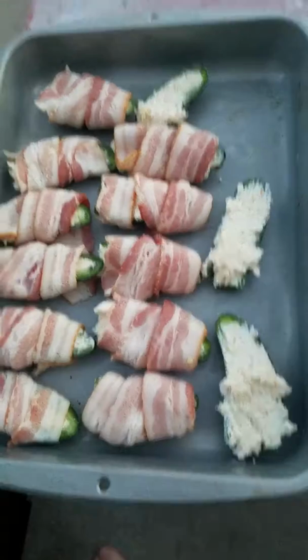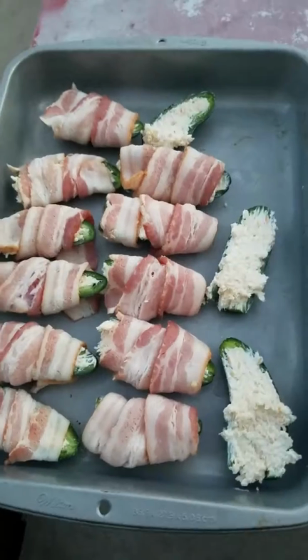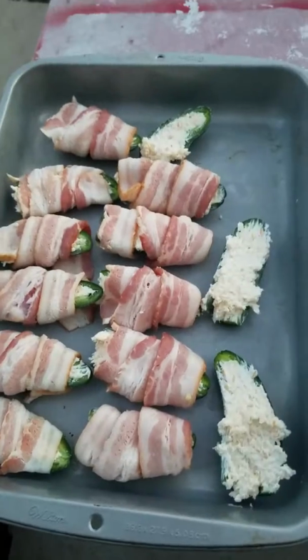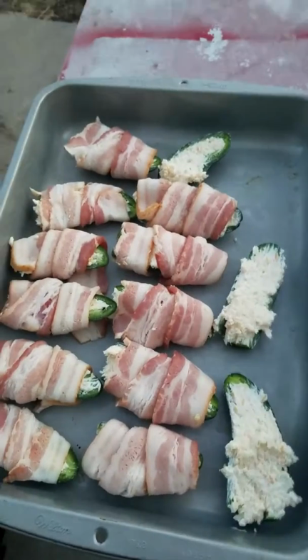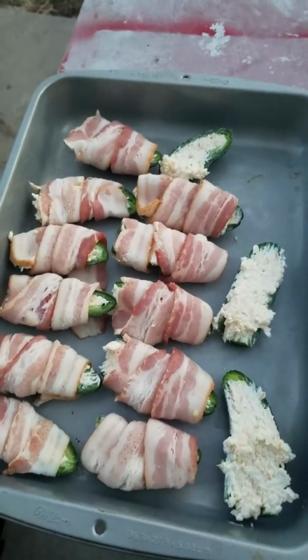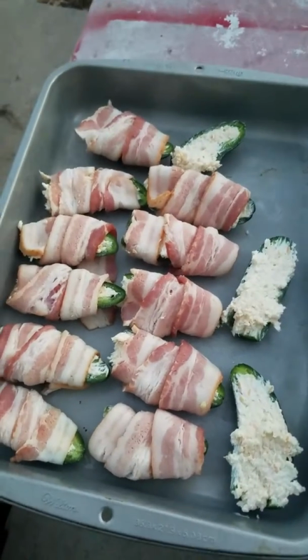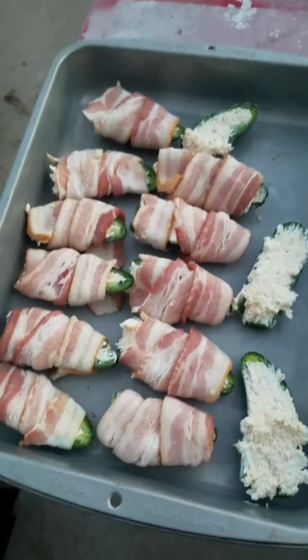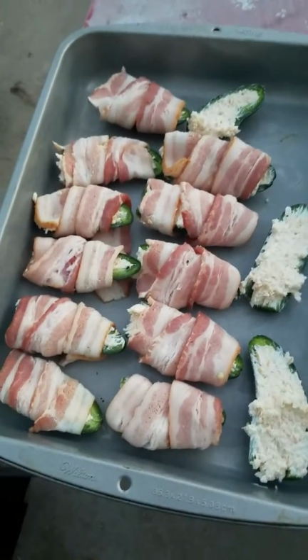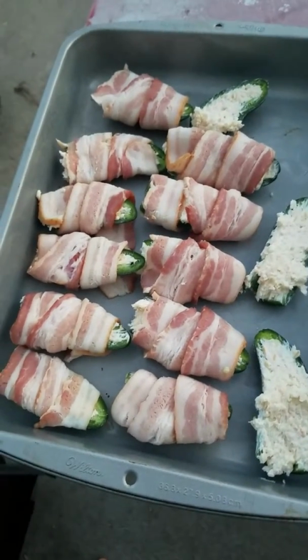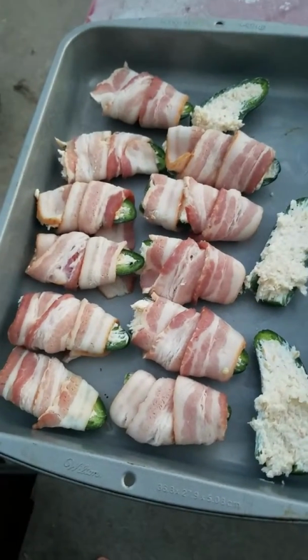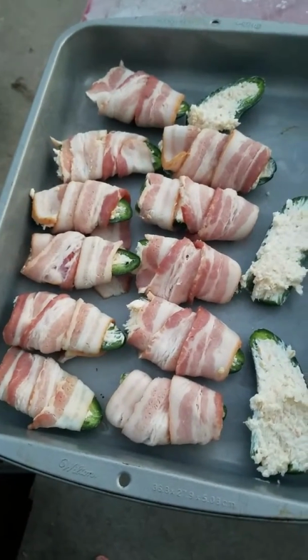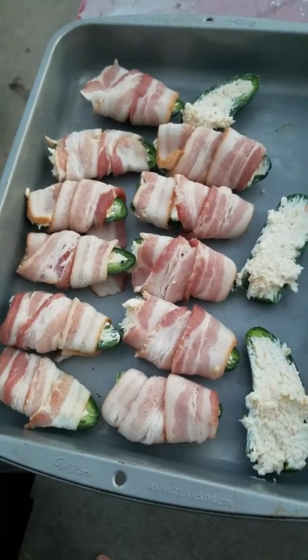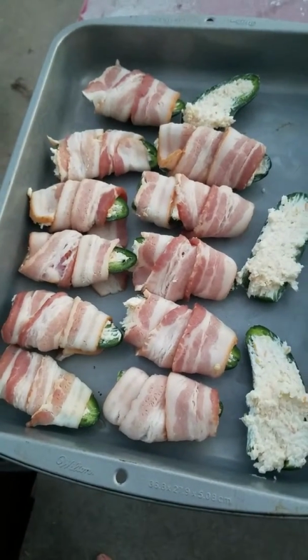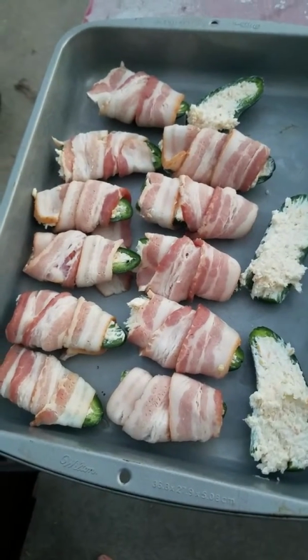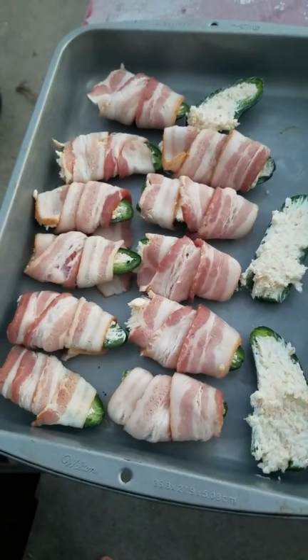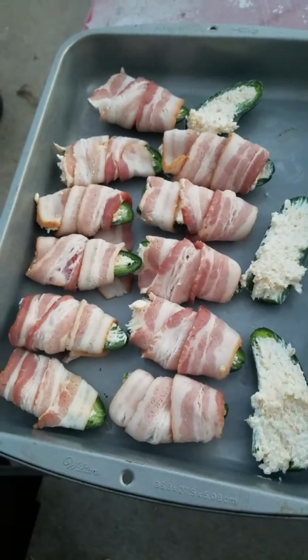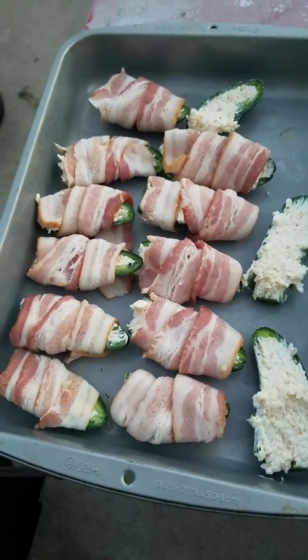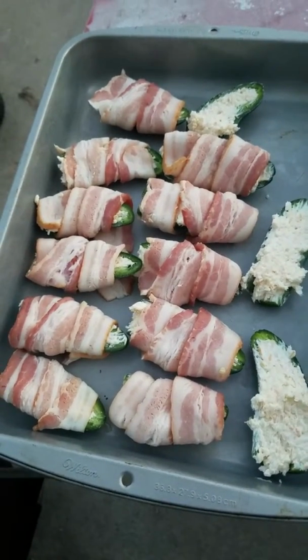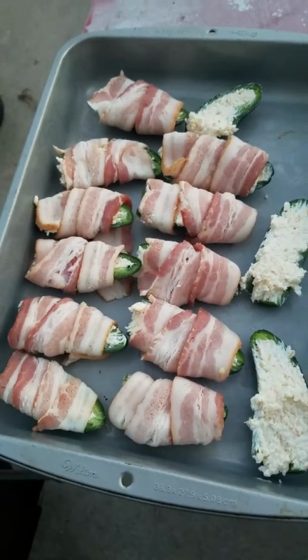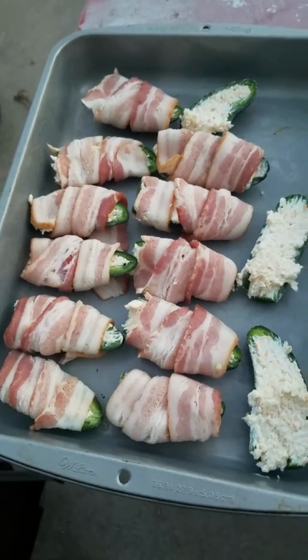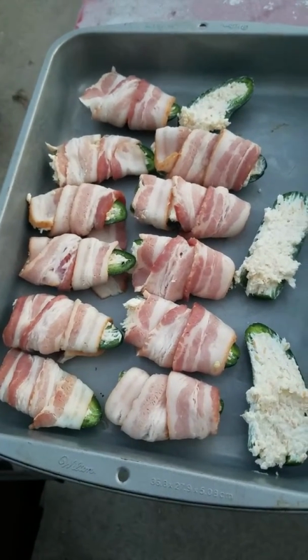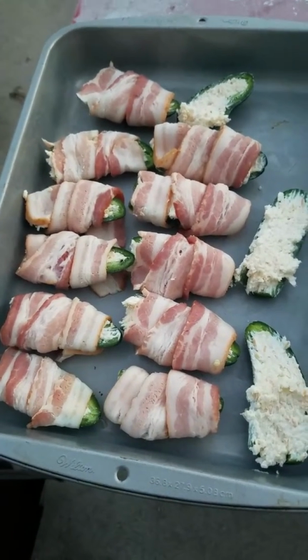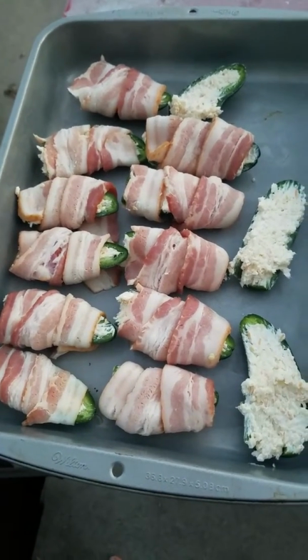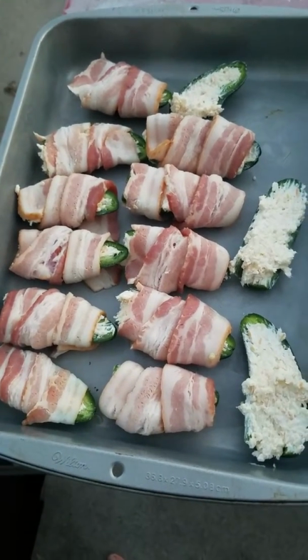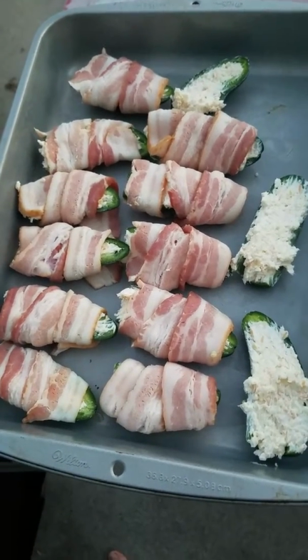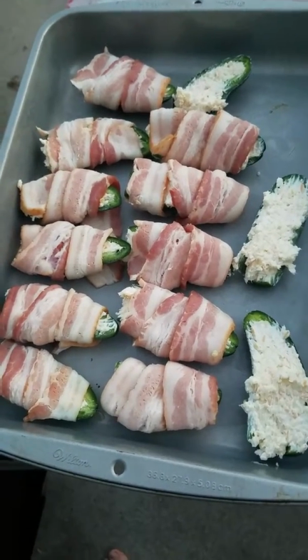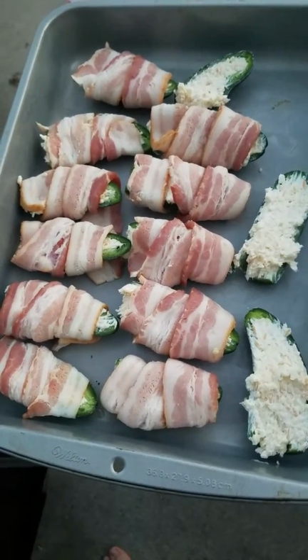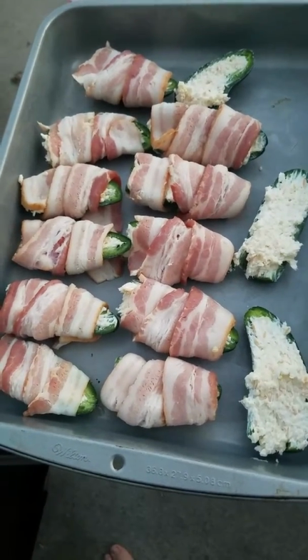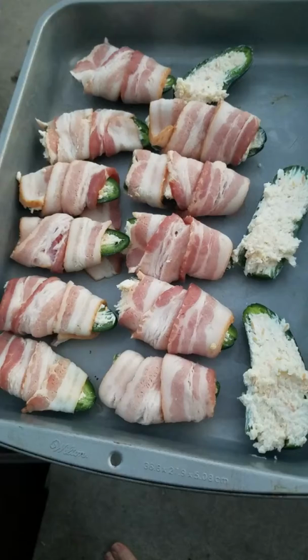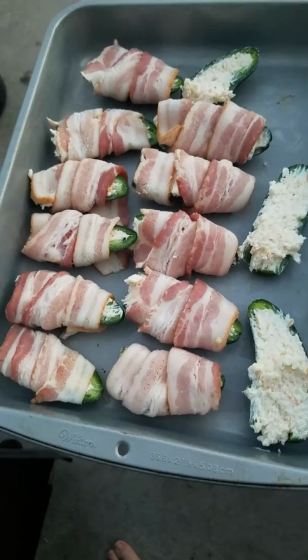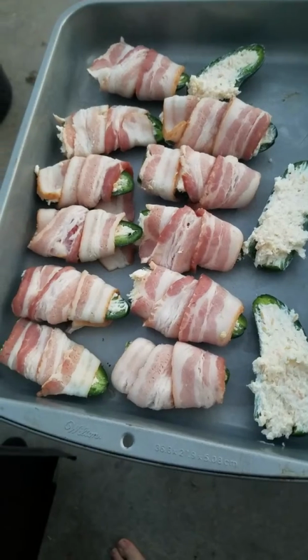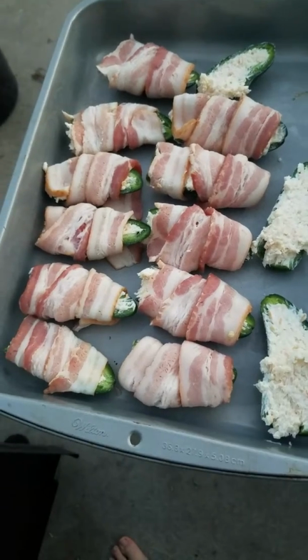I'm going back and now I'm going to put these jalapeno peppers on. Yeah, it looks really good.